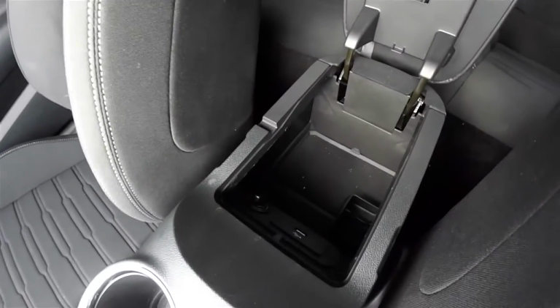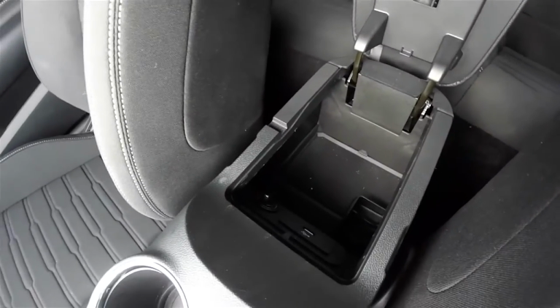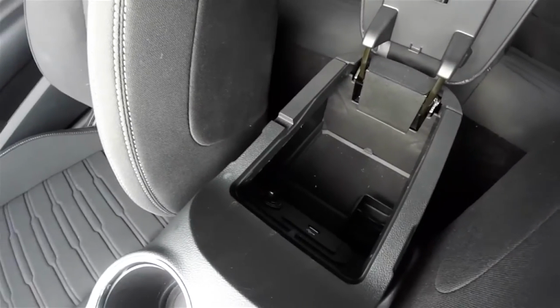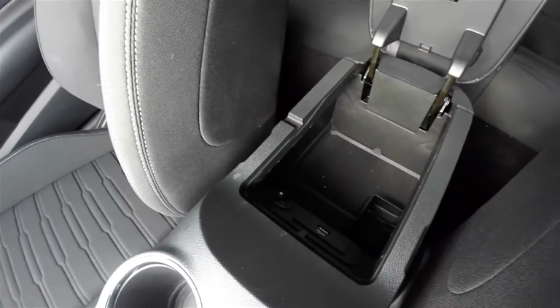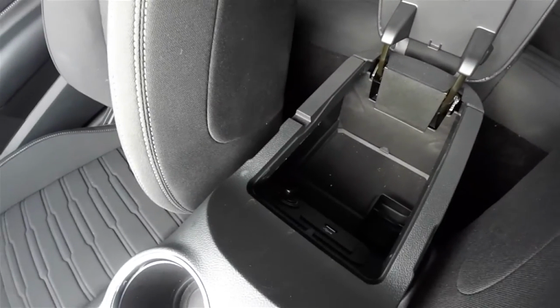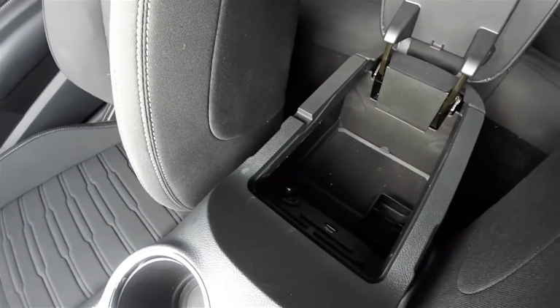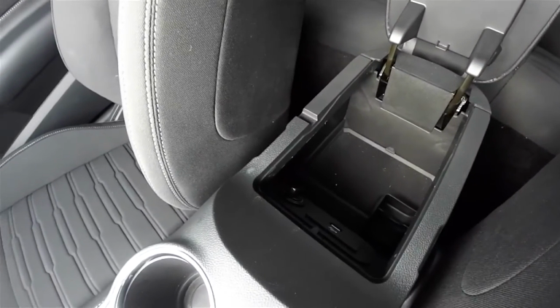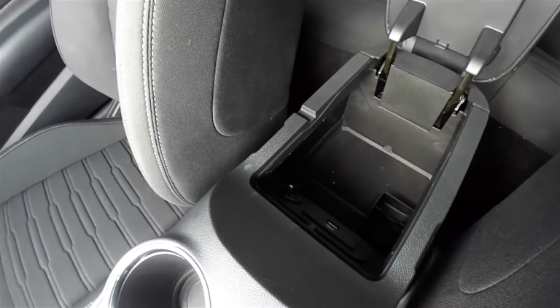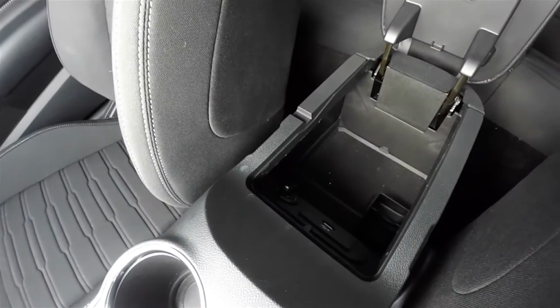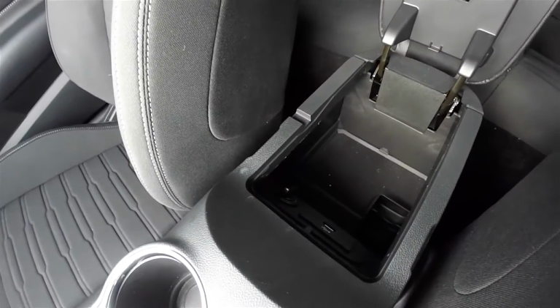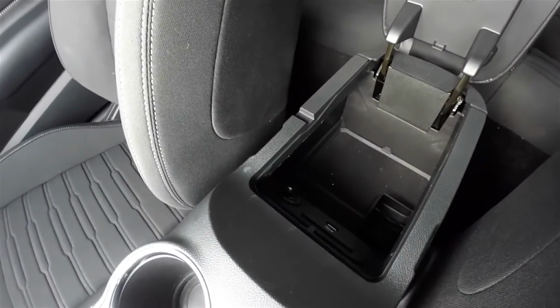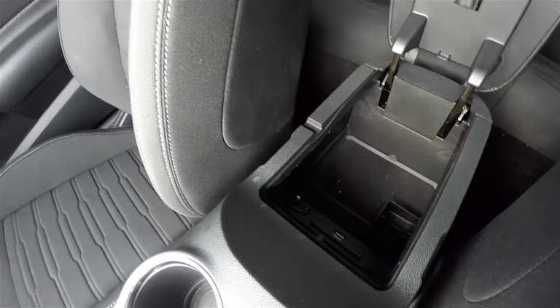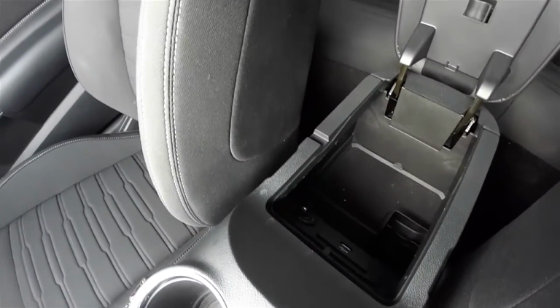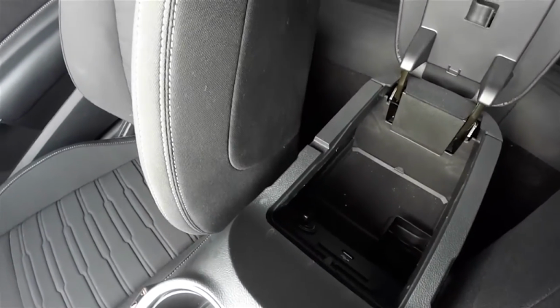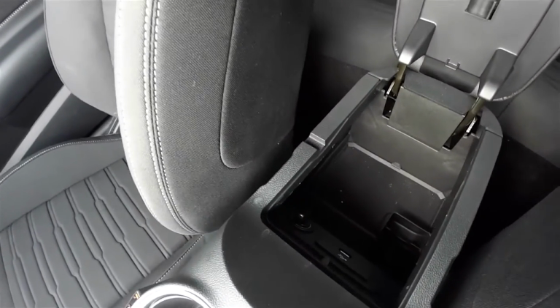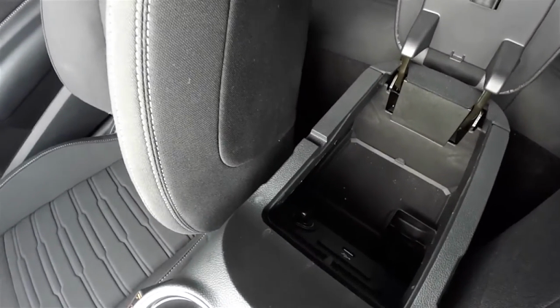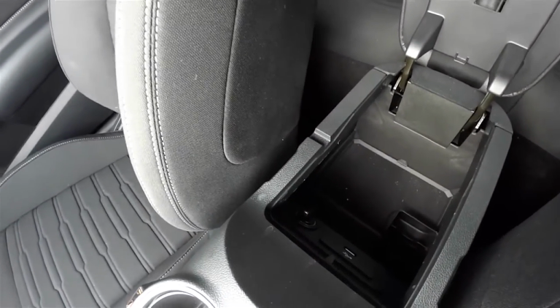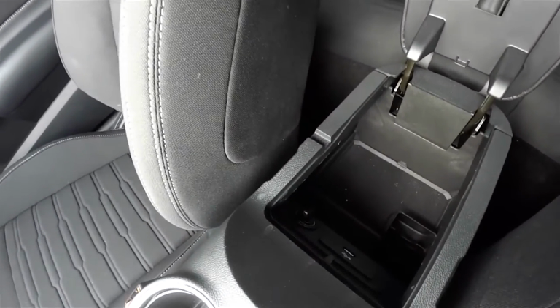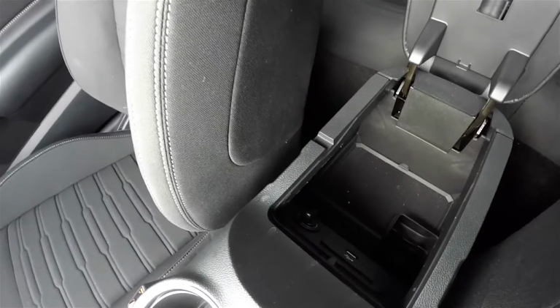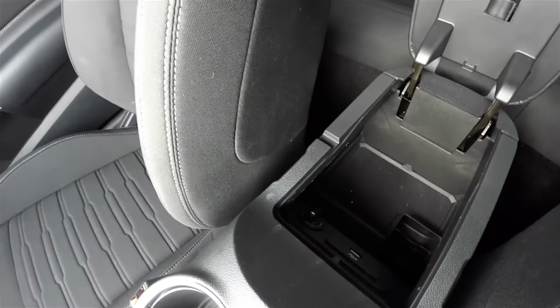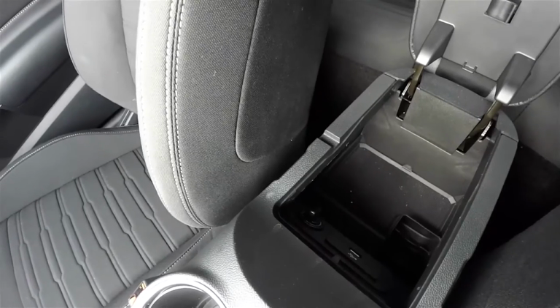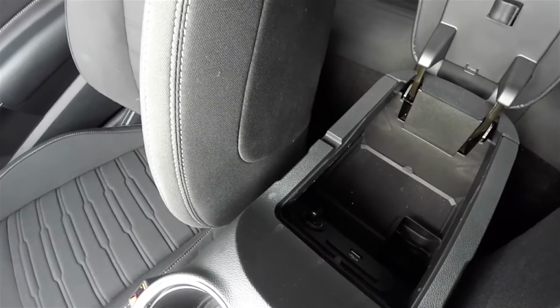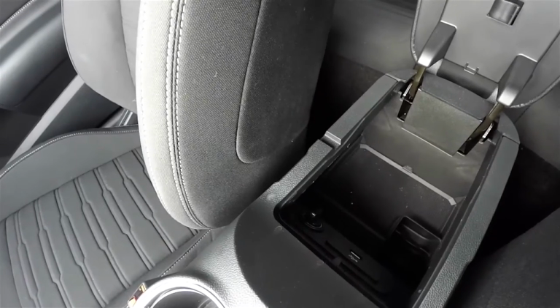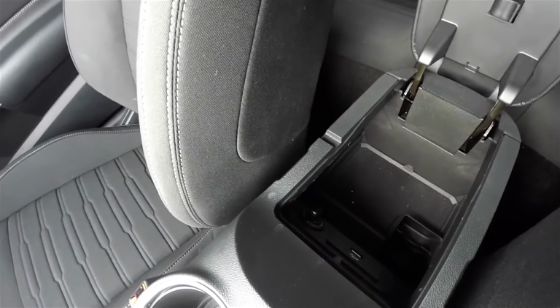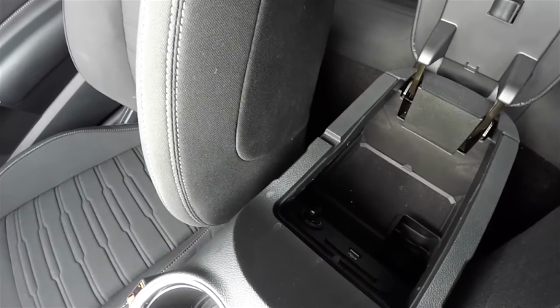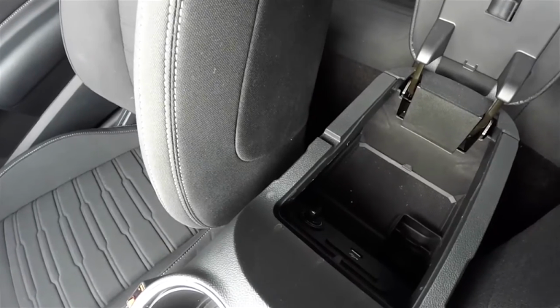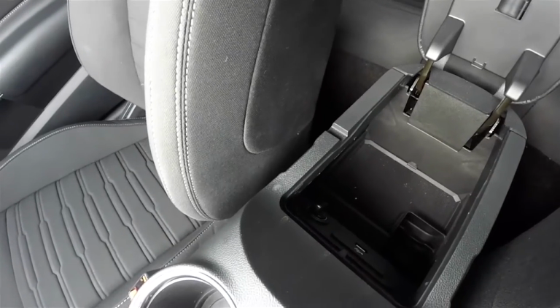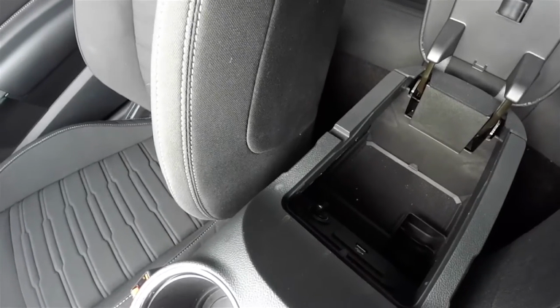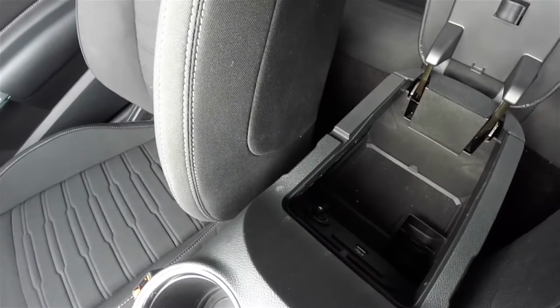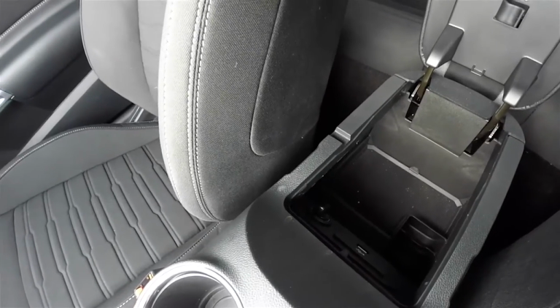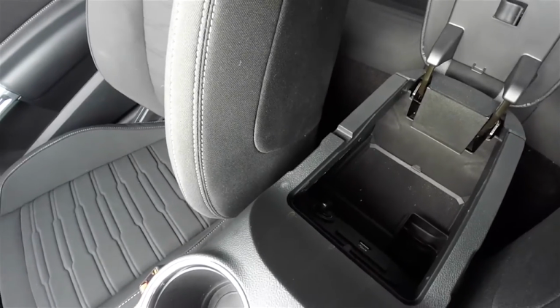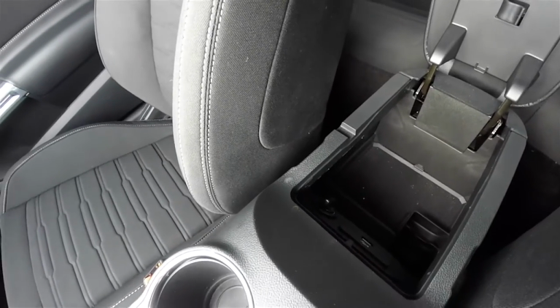Storage in the center armrest with a removable liner, a USB input, and a 12-volt power point.